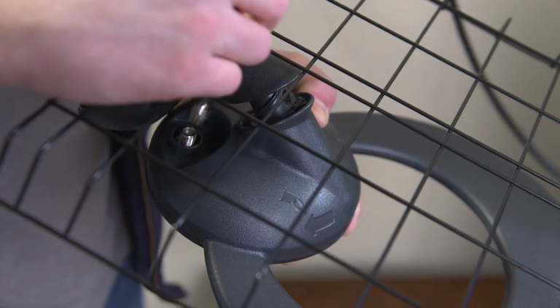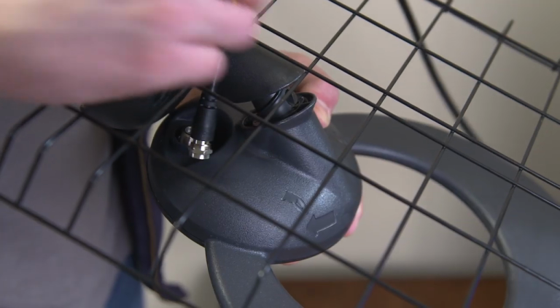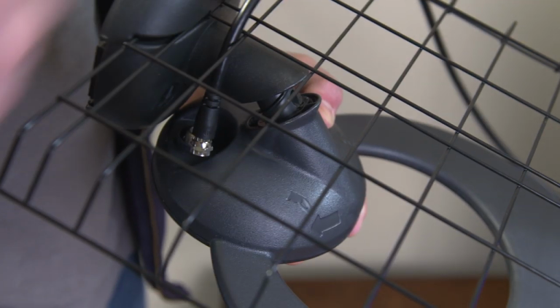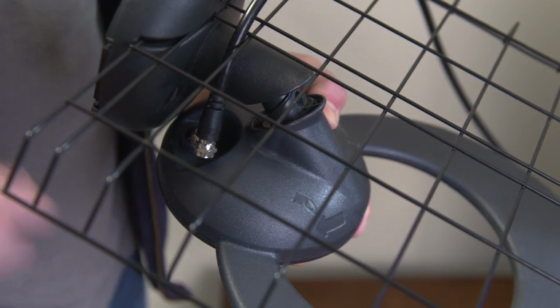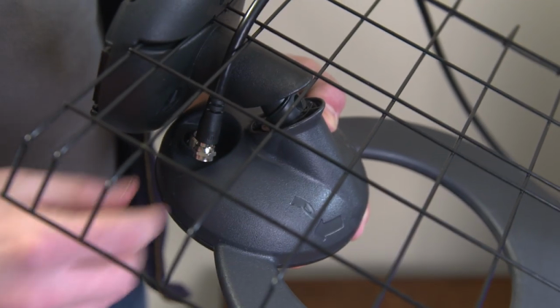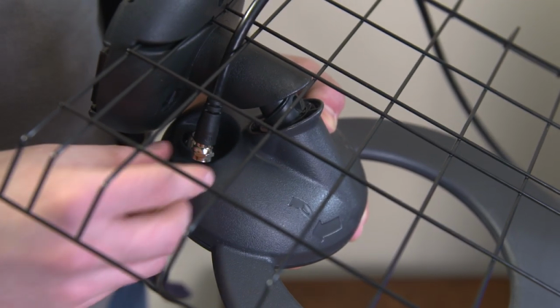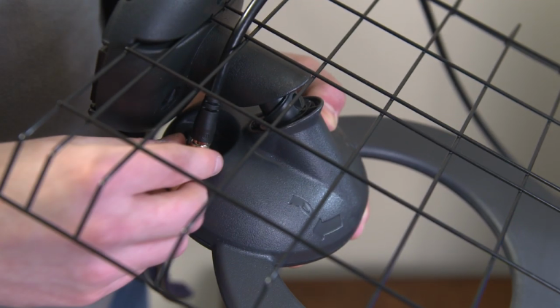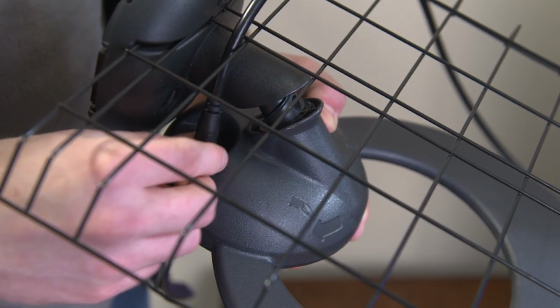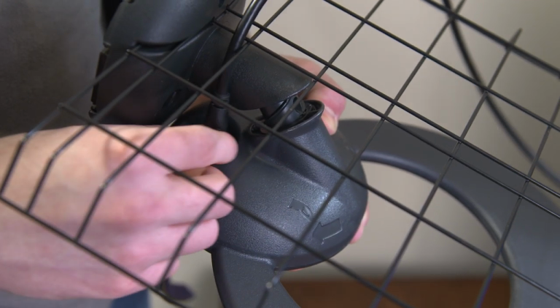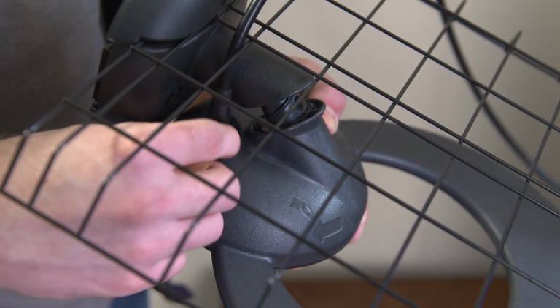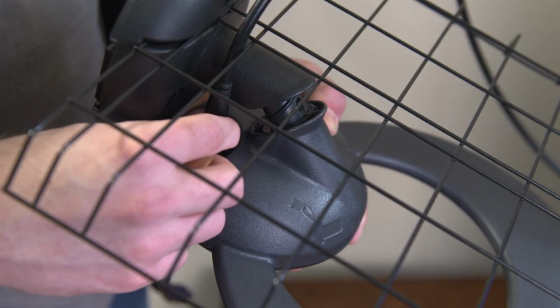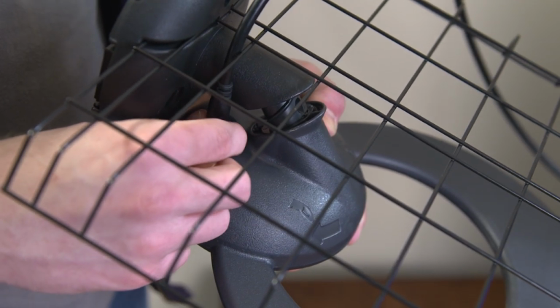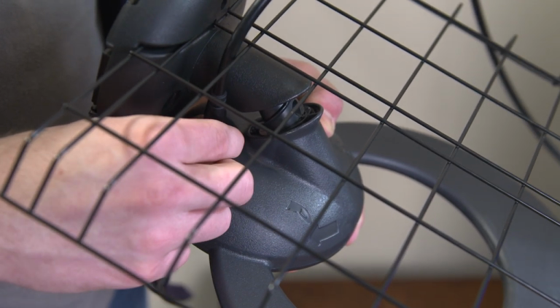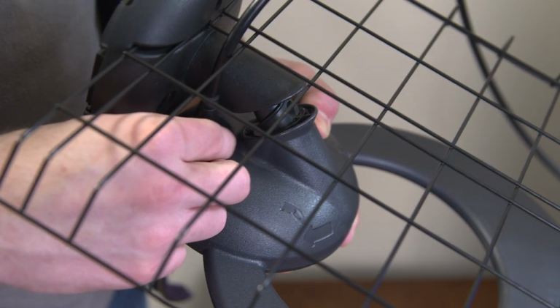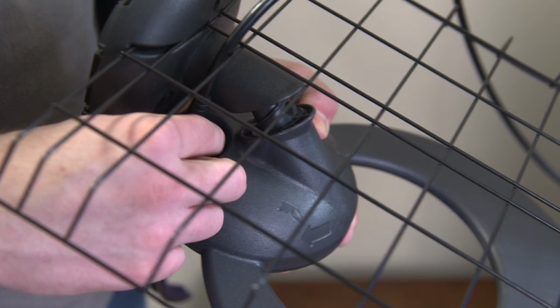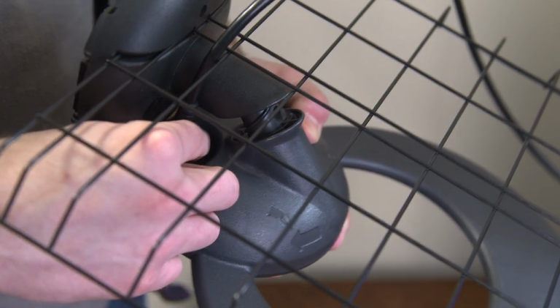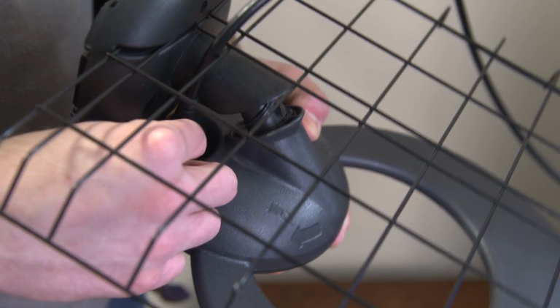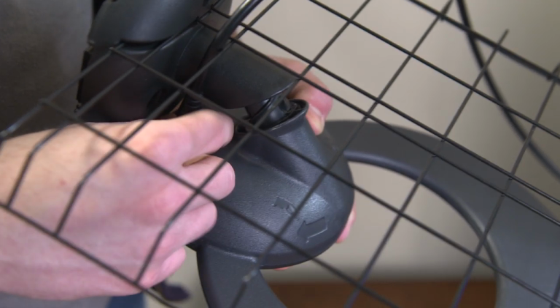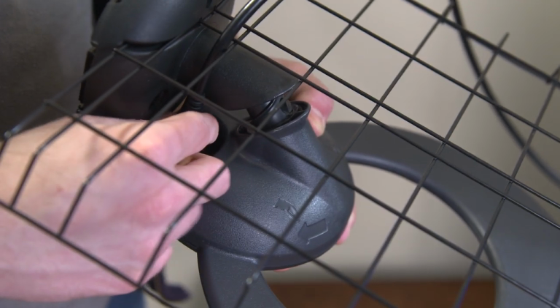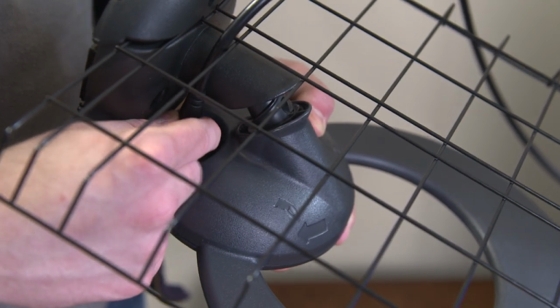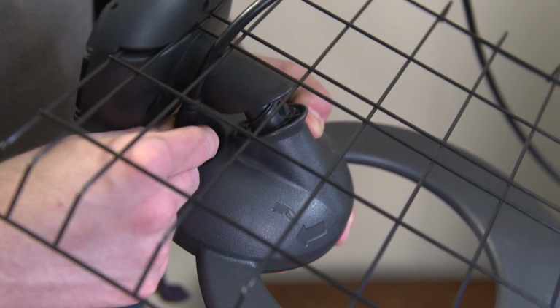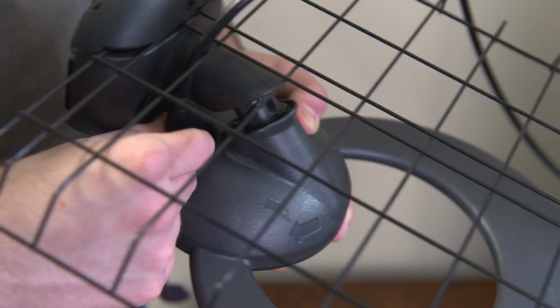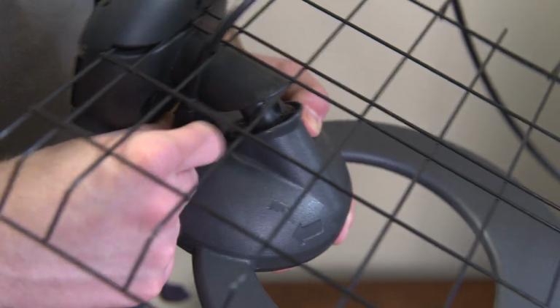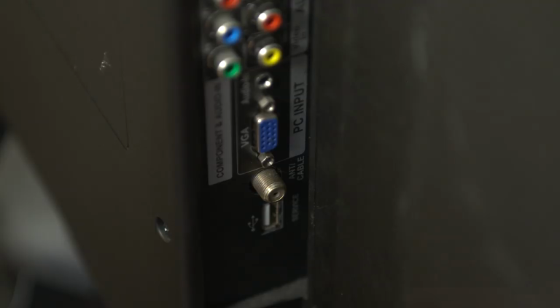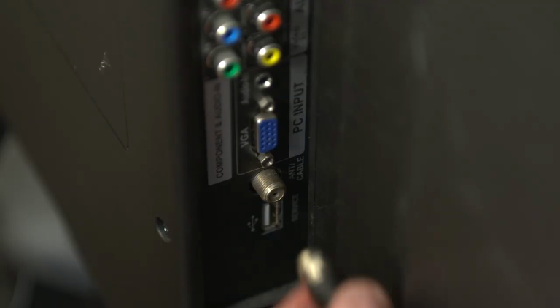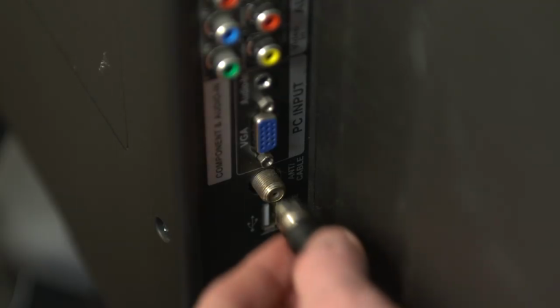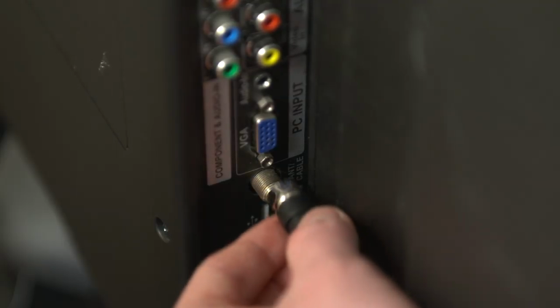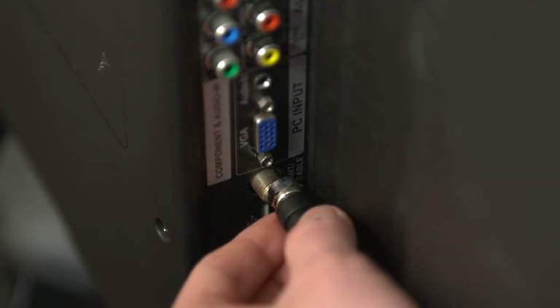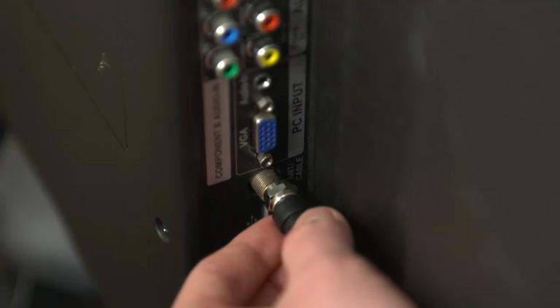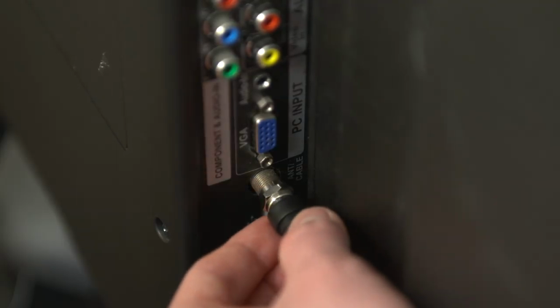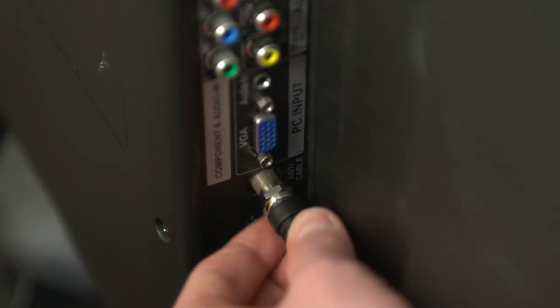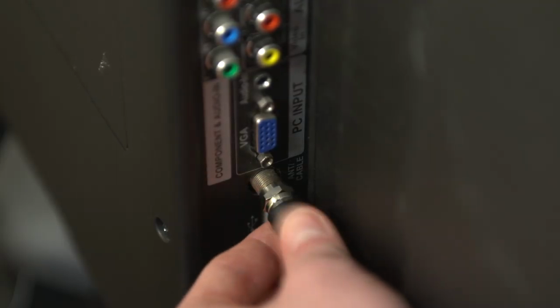Now connect one end of your coaxial cable into the back of your antenna, and the other end into your television.